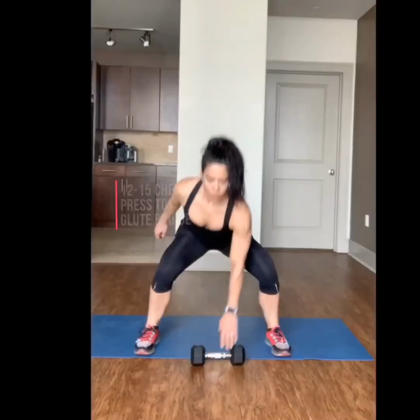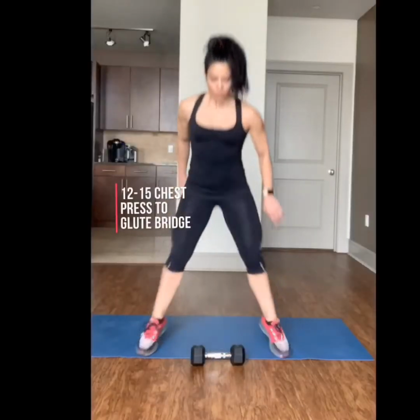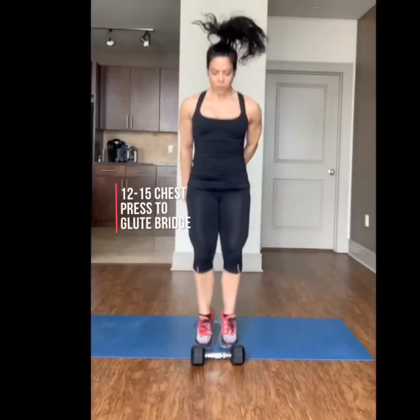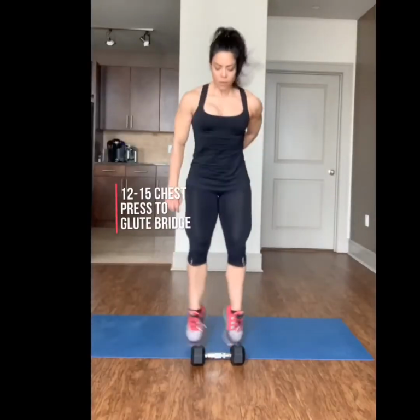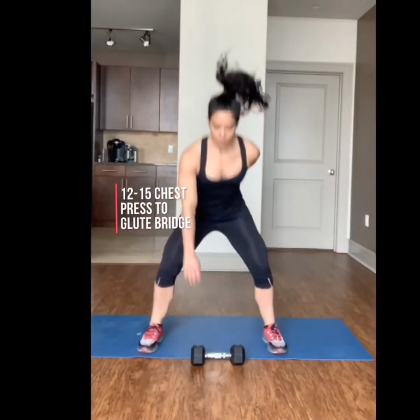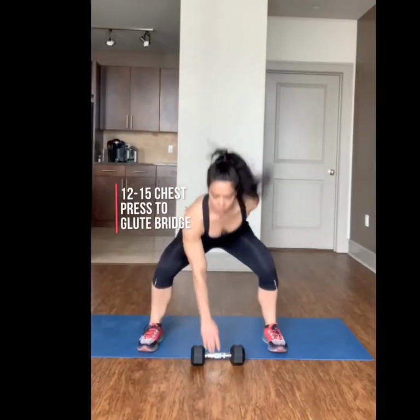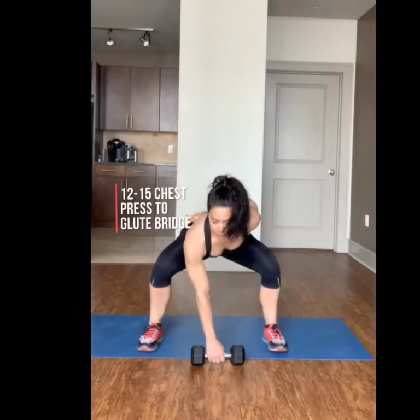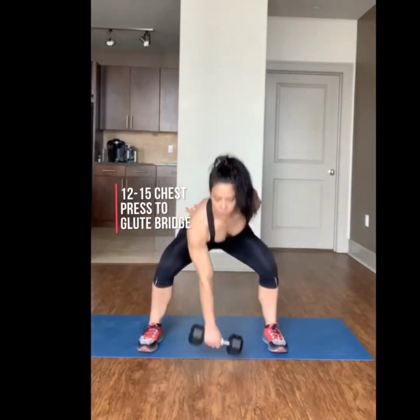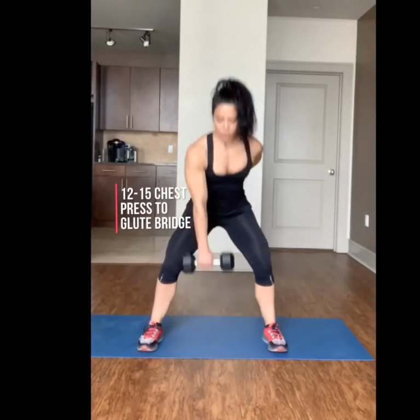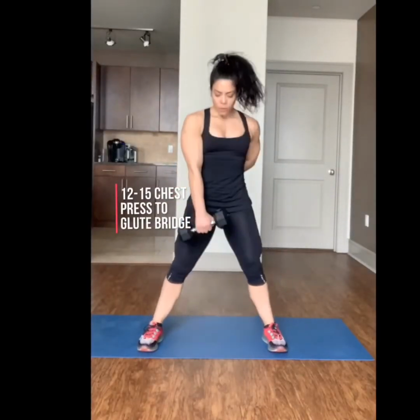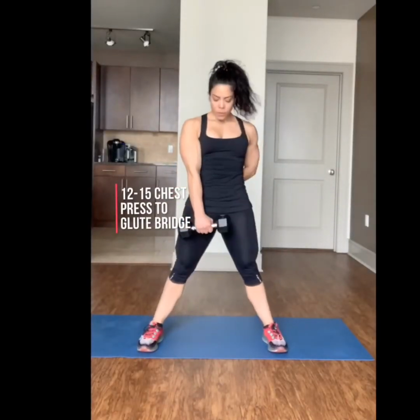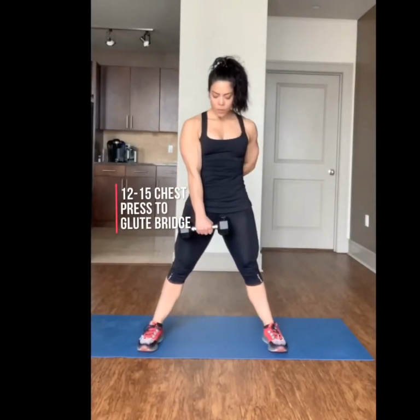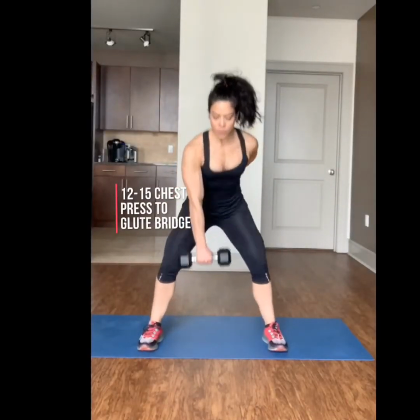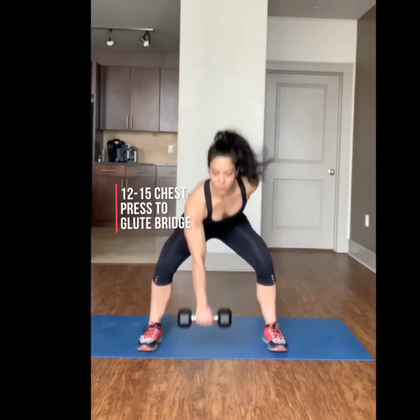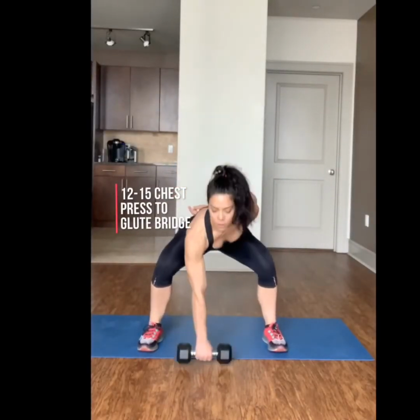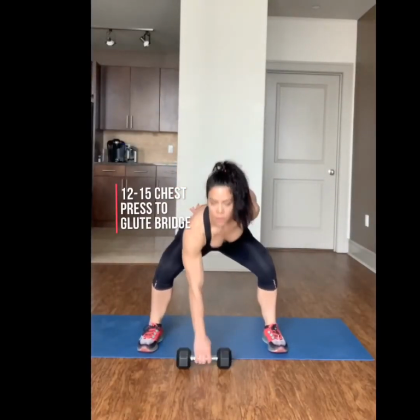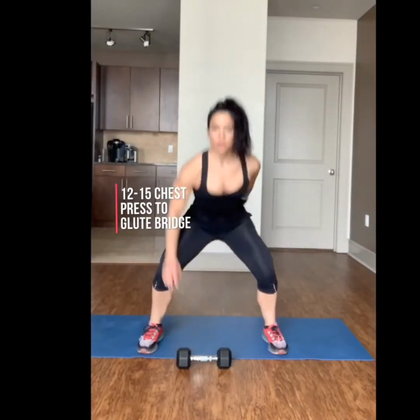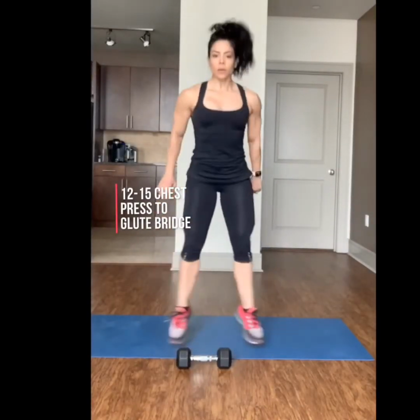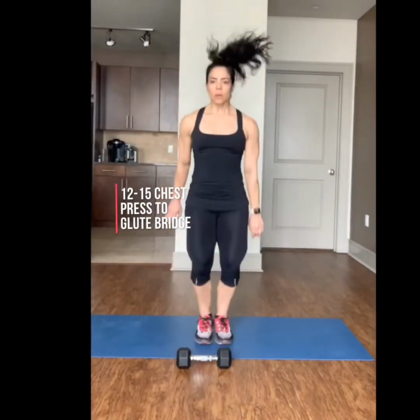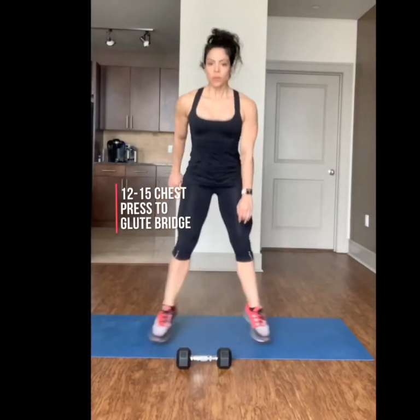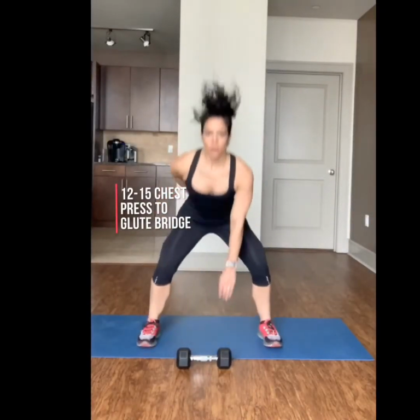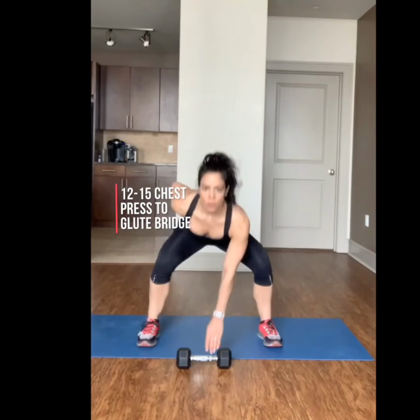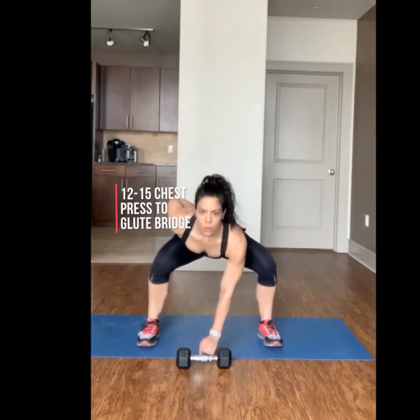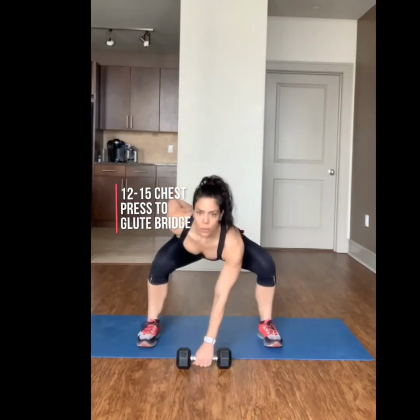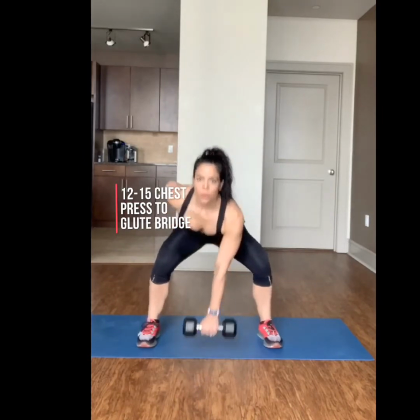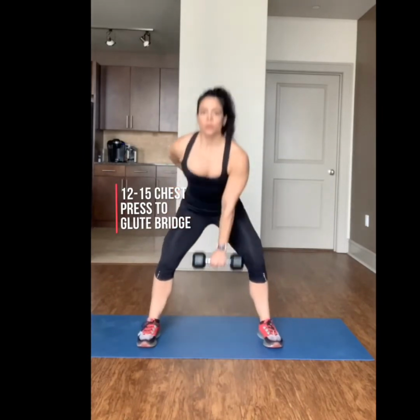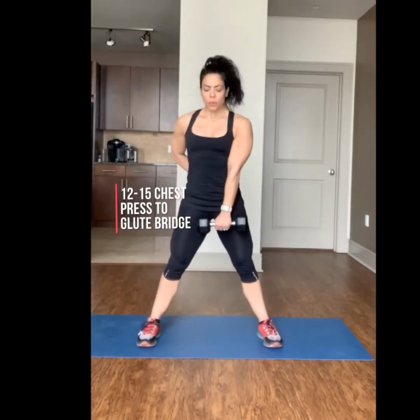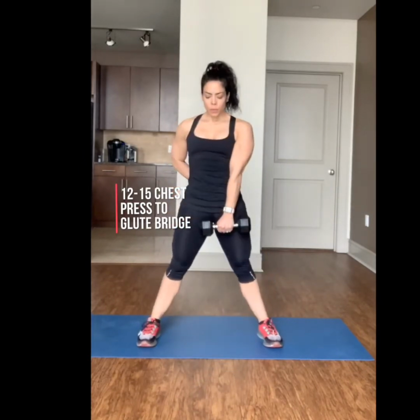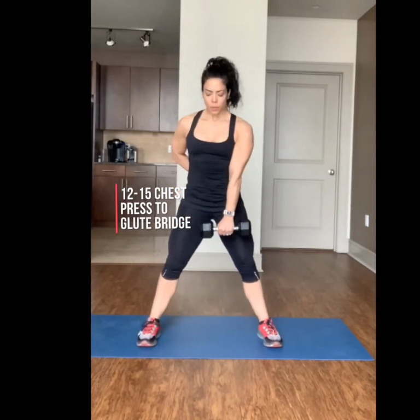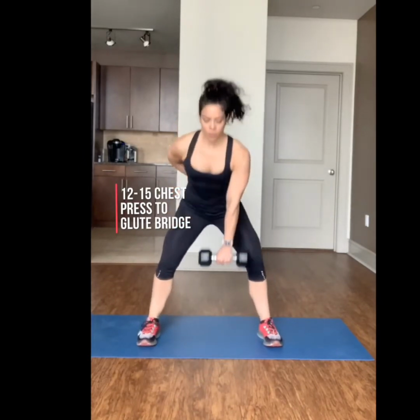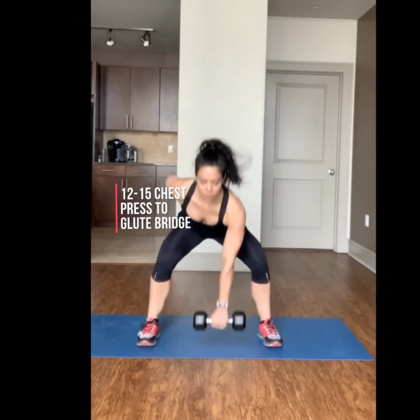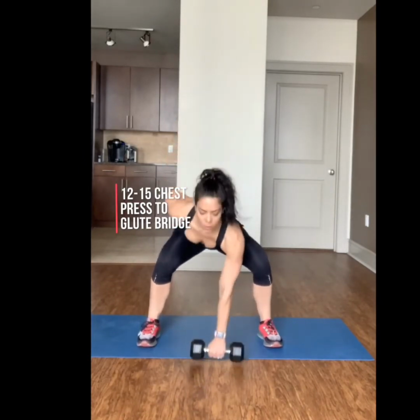Complete 30 seconds of a wide jump squat into a weighted alternating arm pickup.